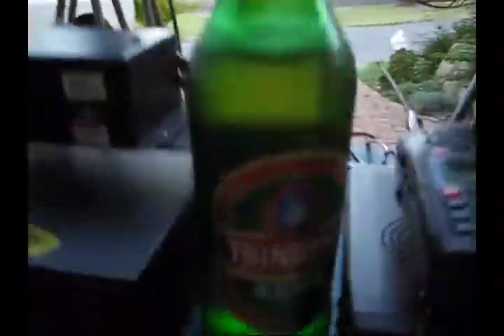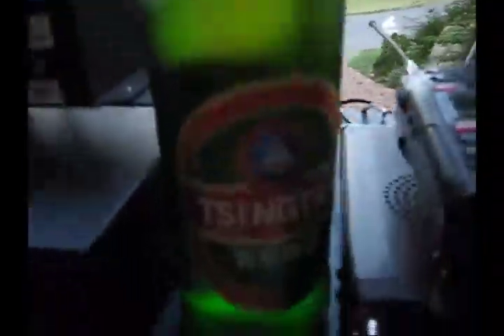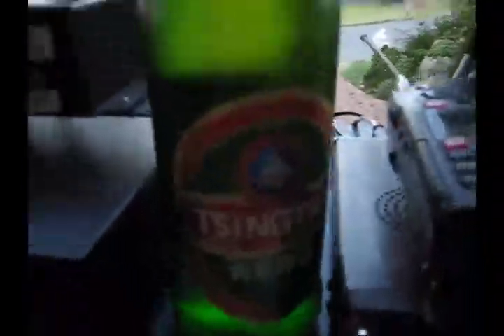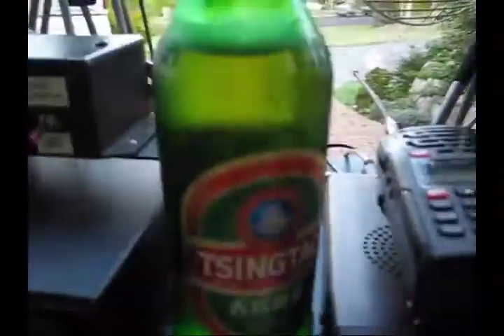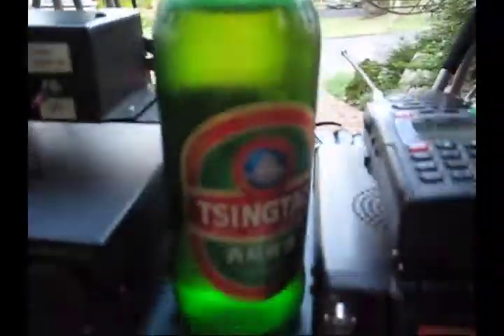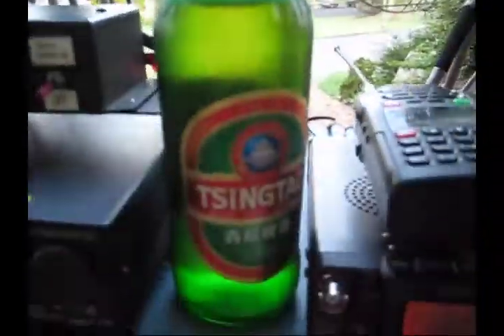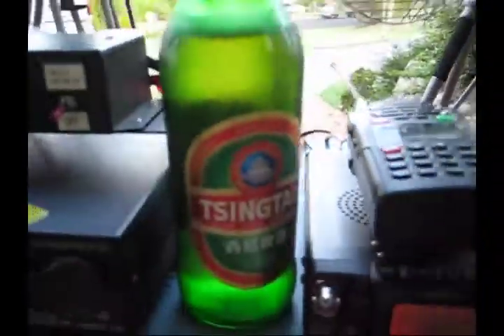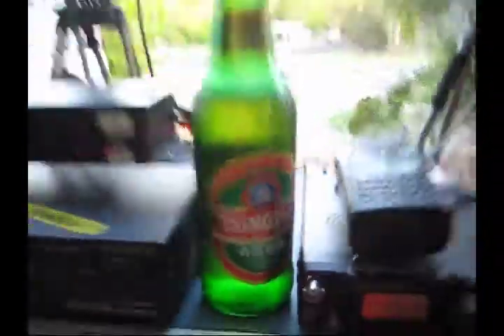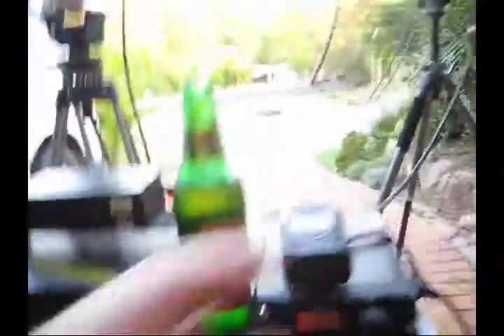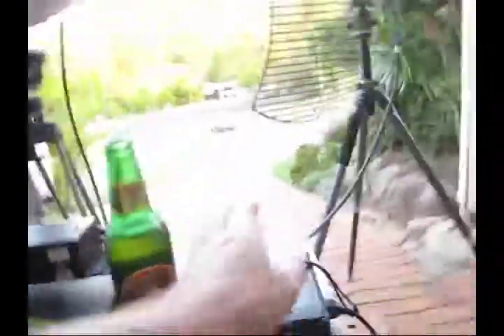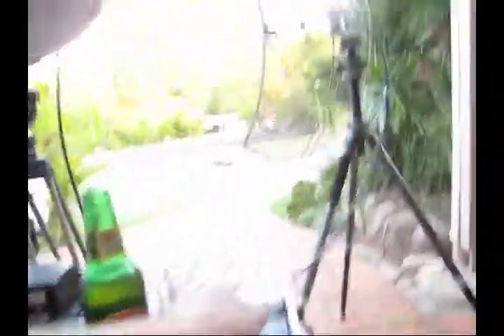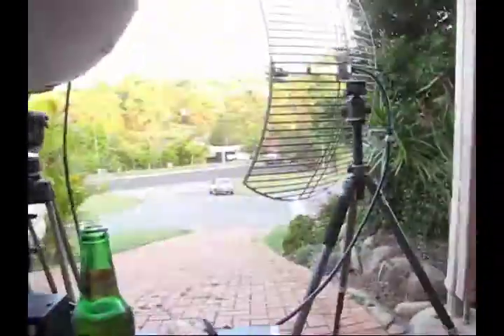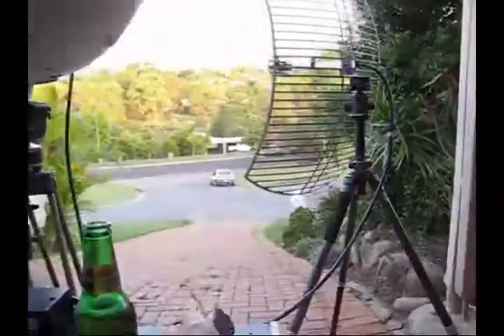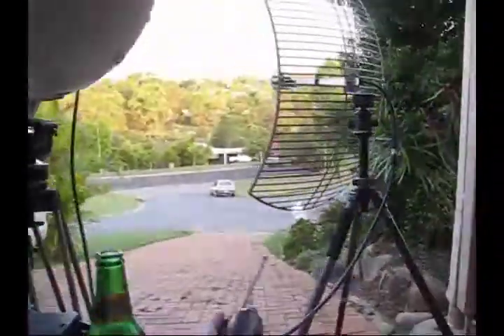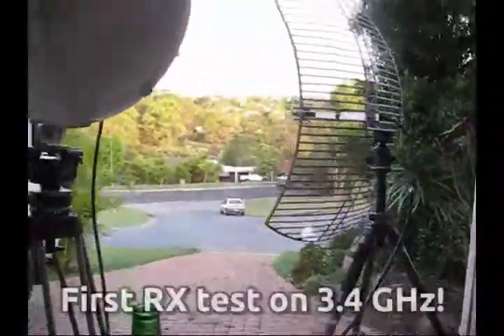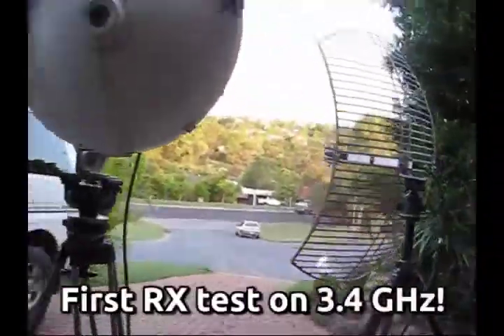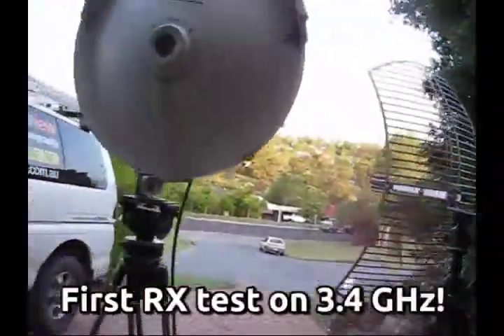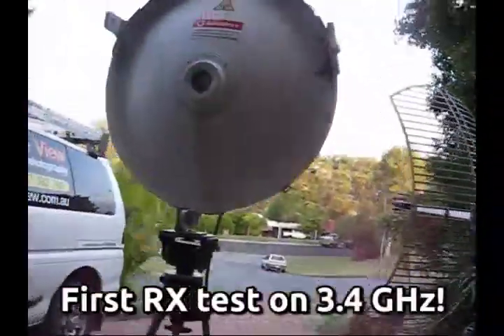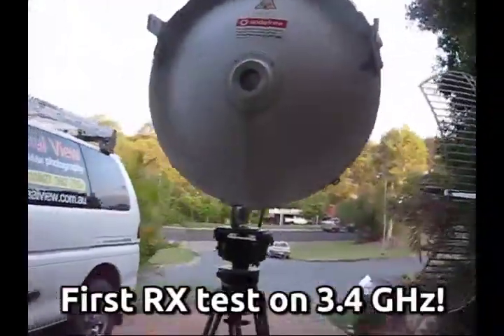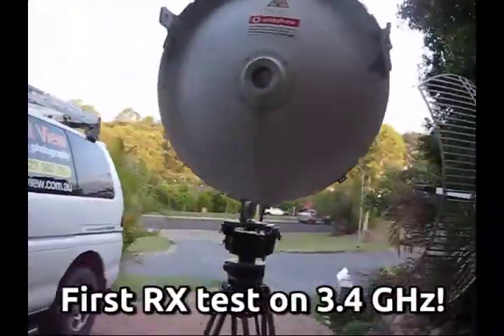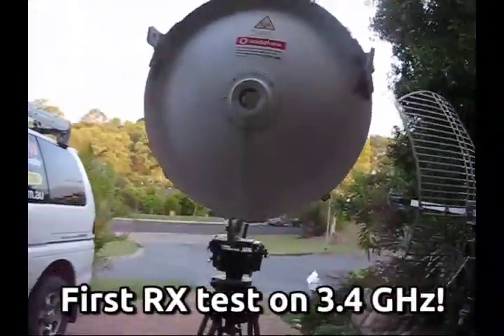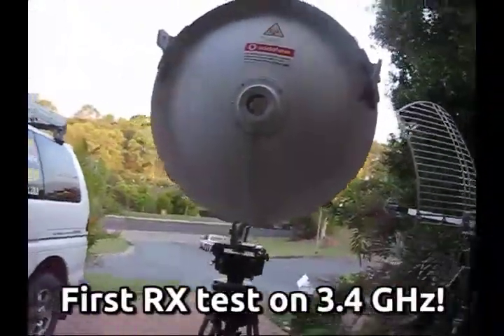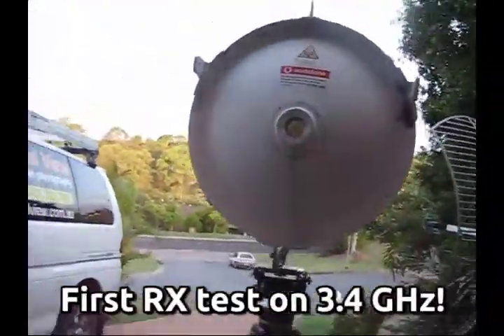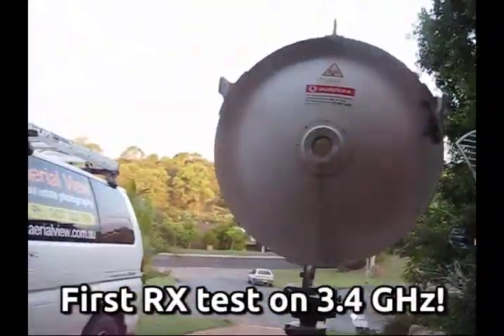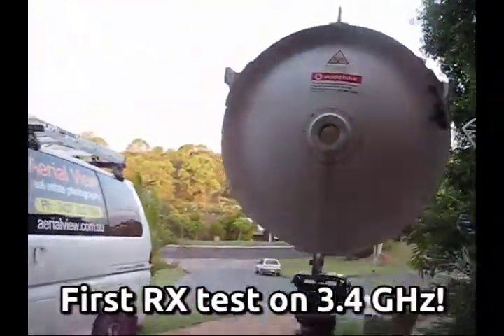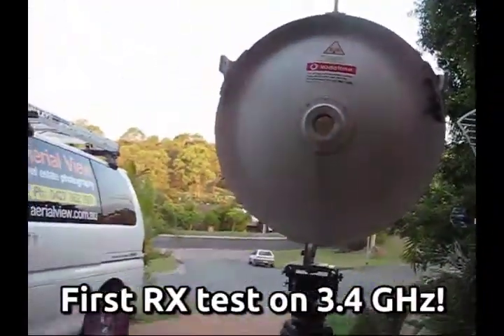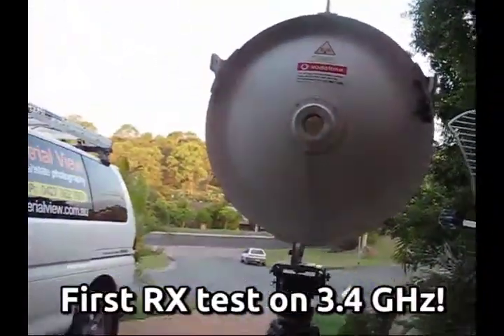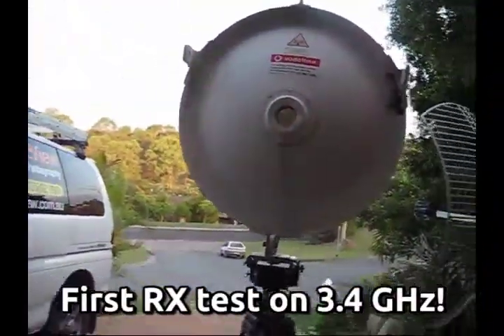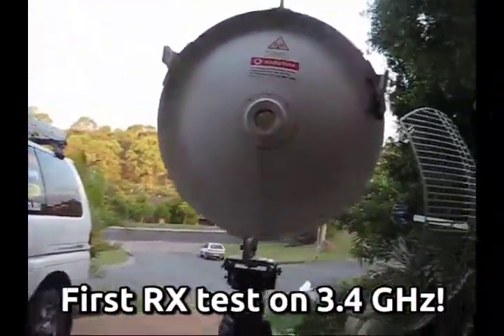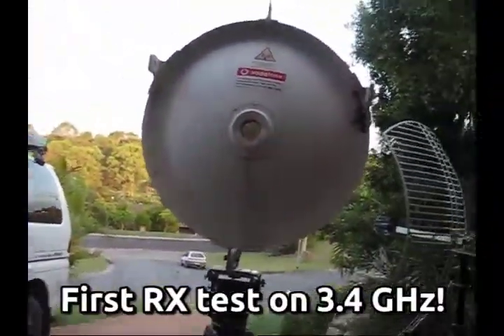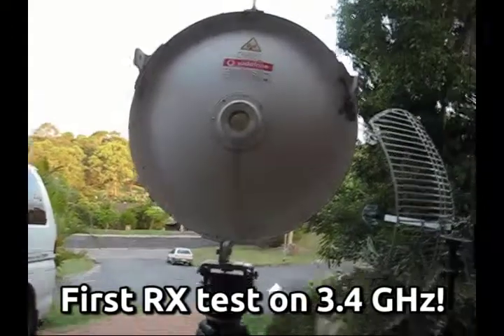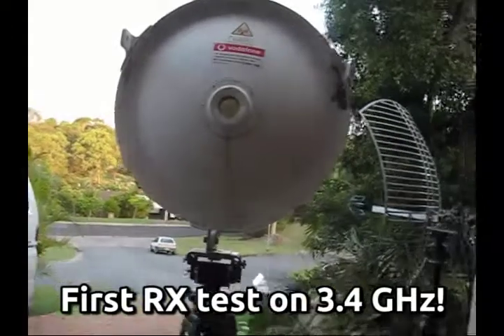Brought to you by Qingtao. This is the first 3.4 GHz test.